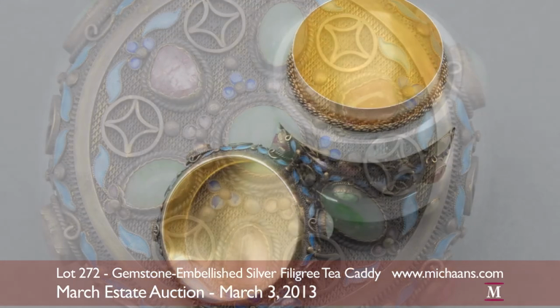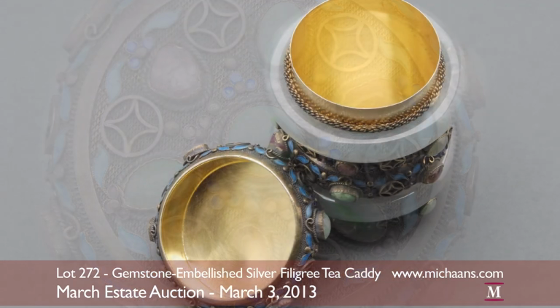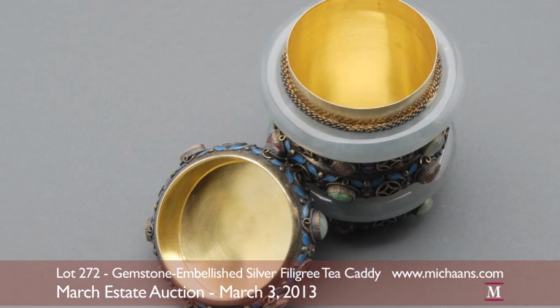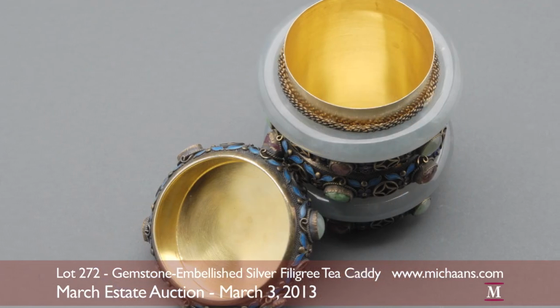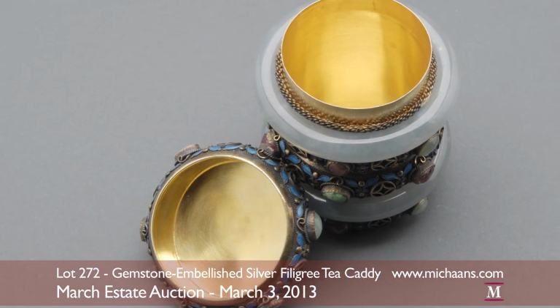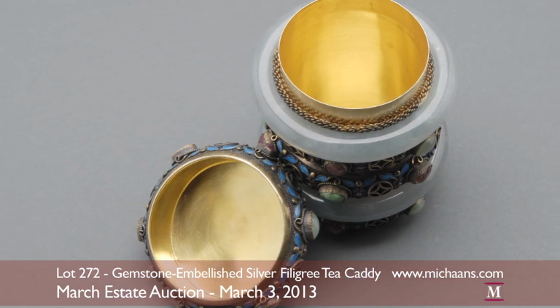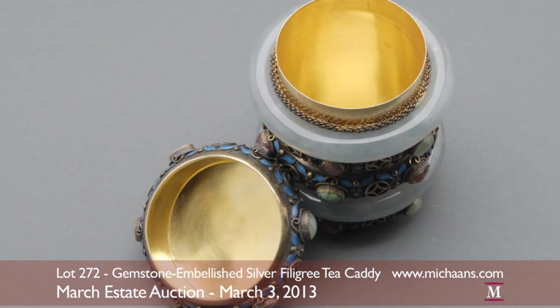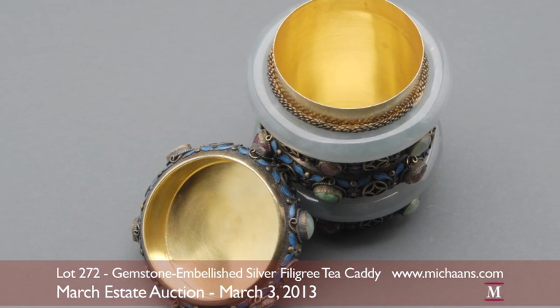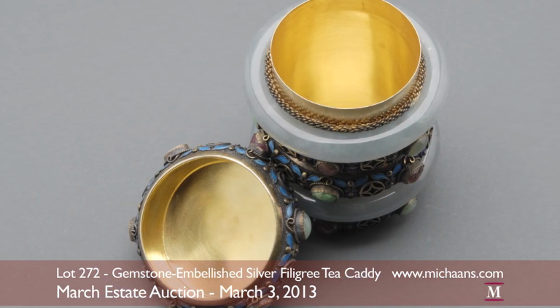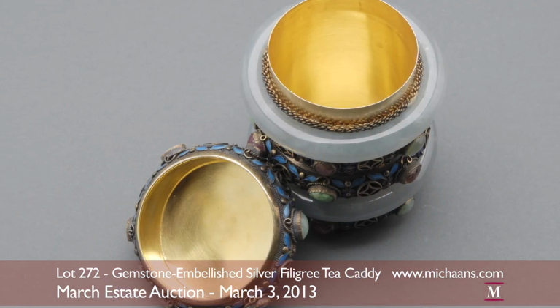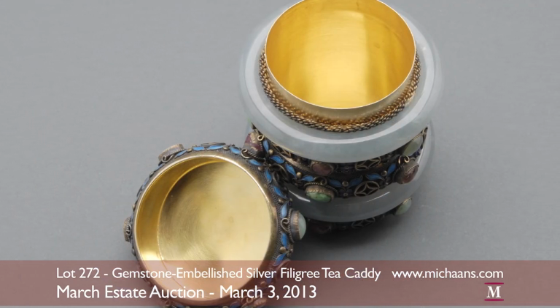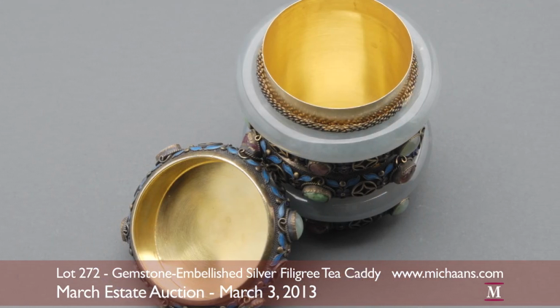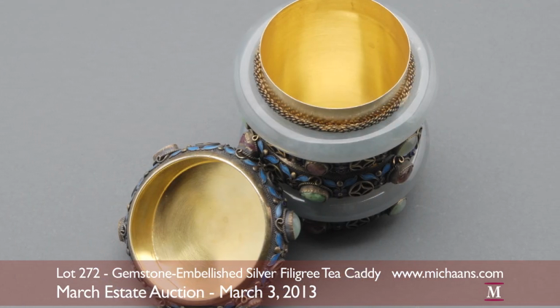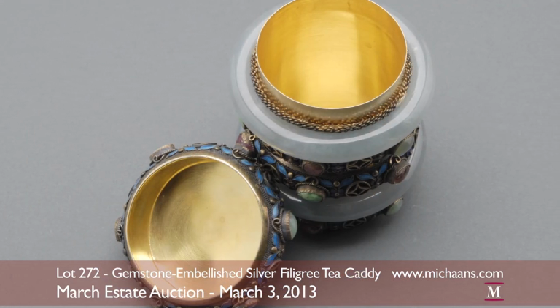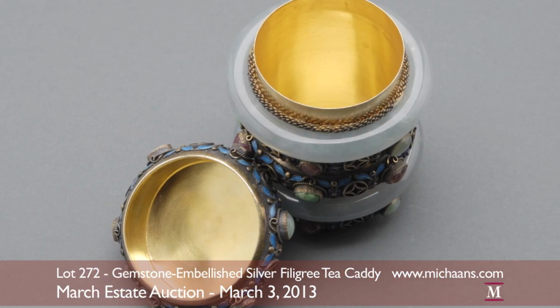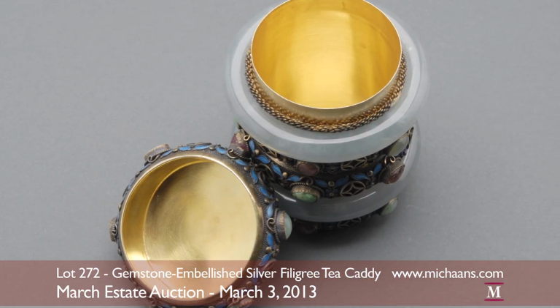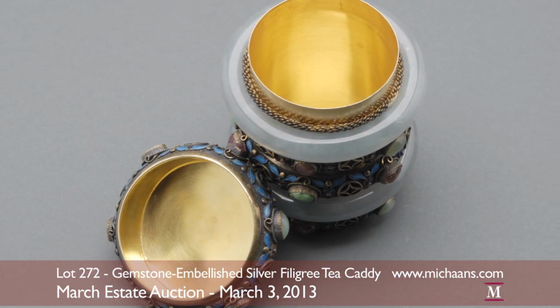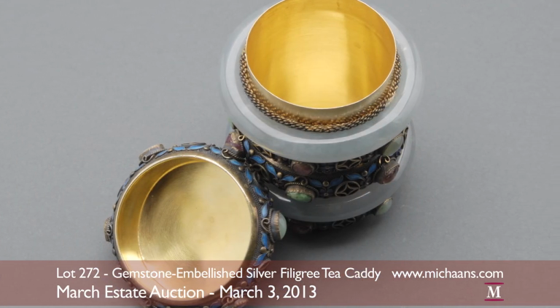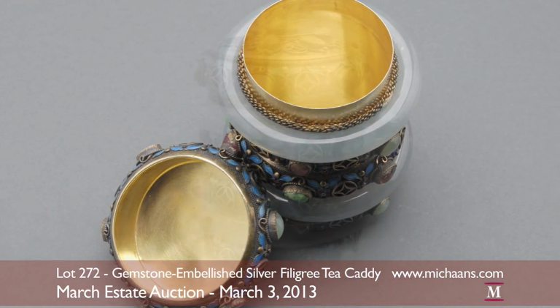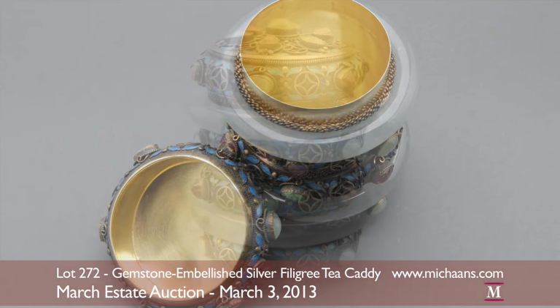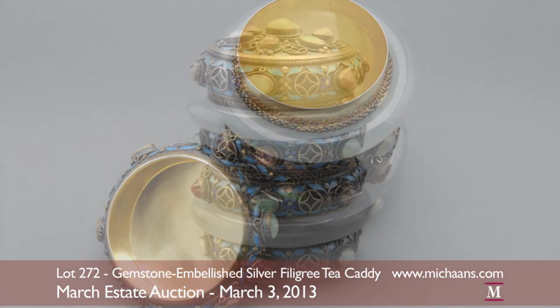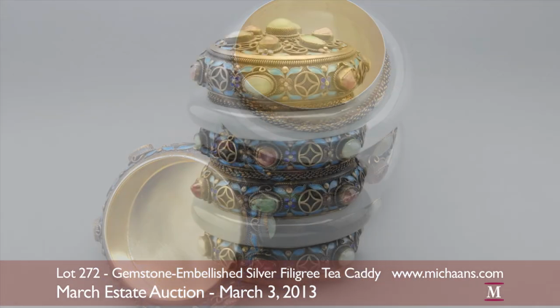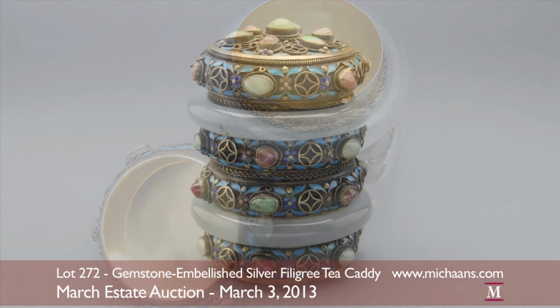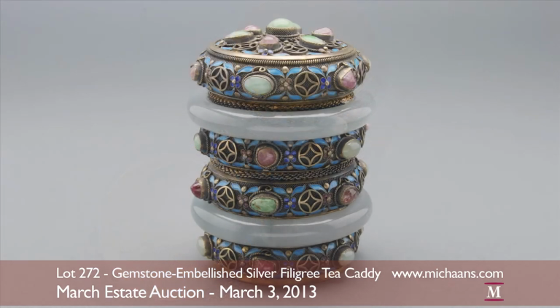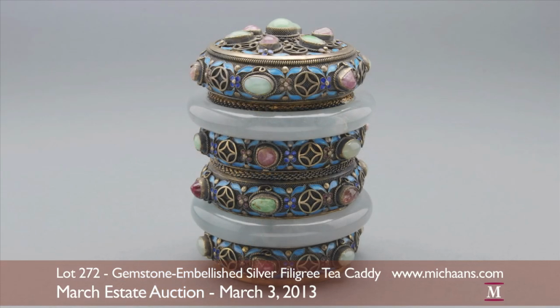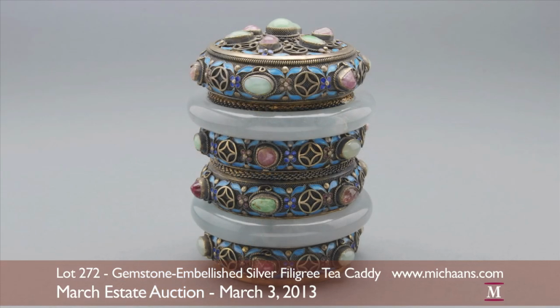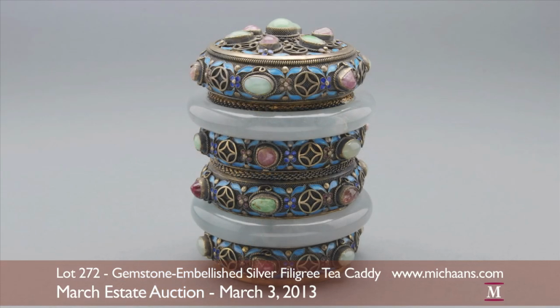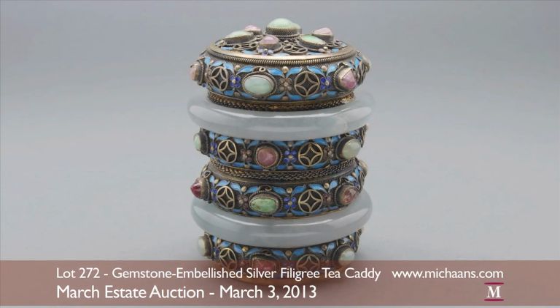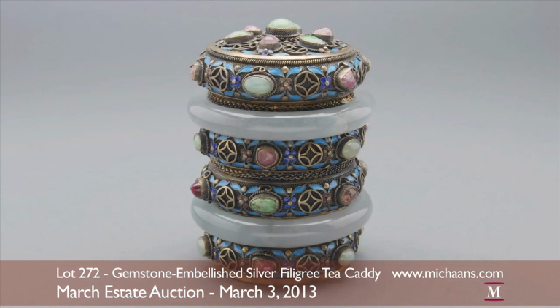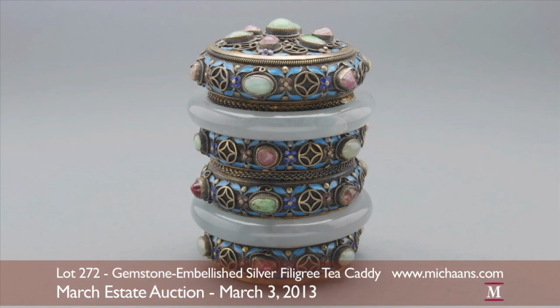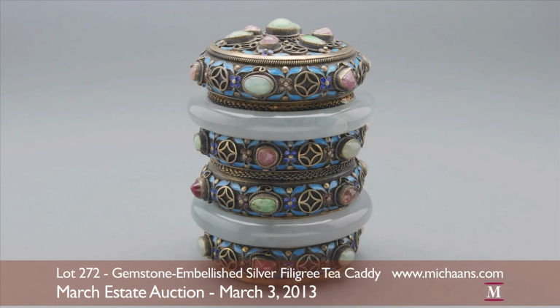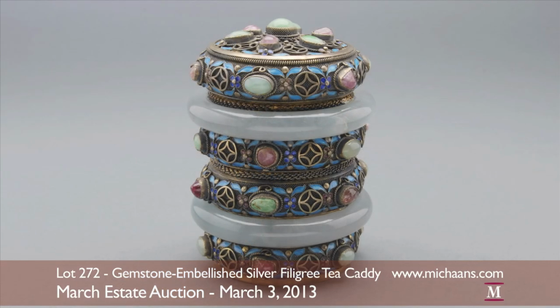The tea caddy will be available at an auction estimate of $1,200 to $1,800.